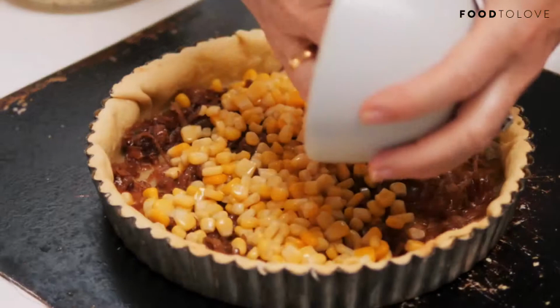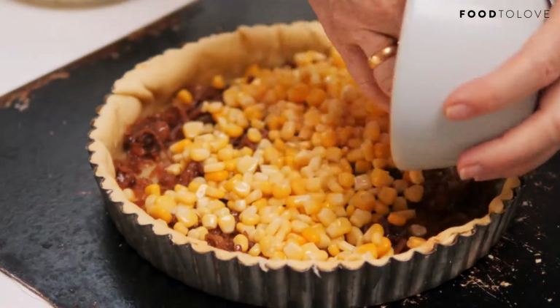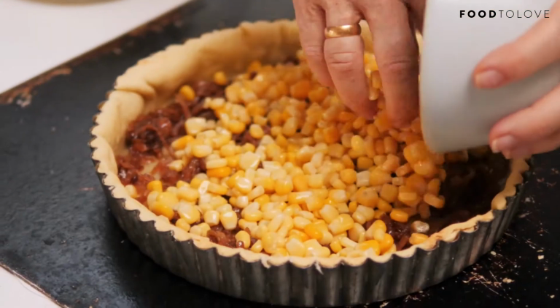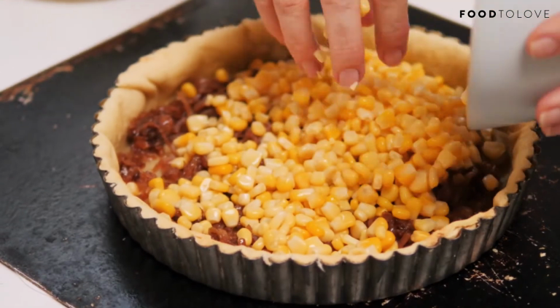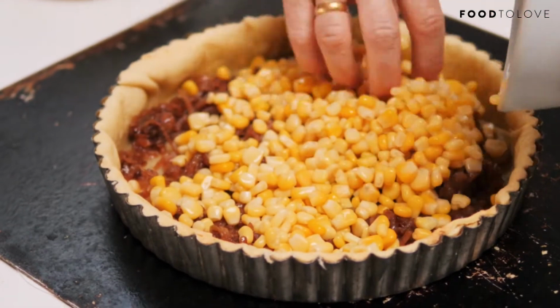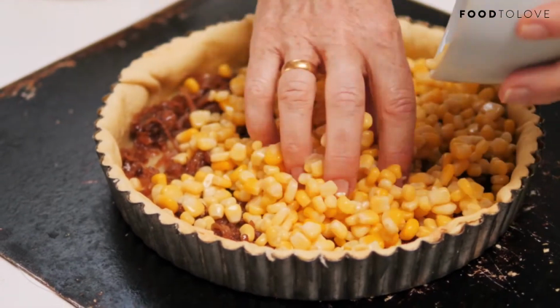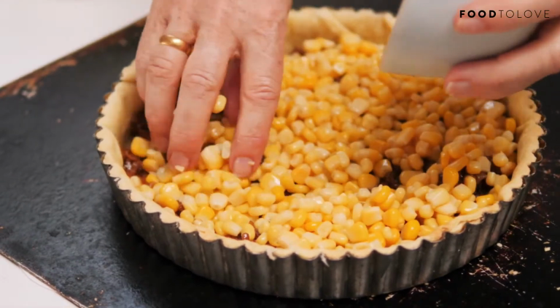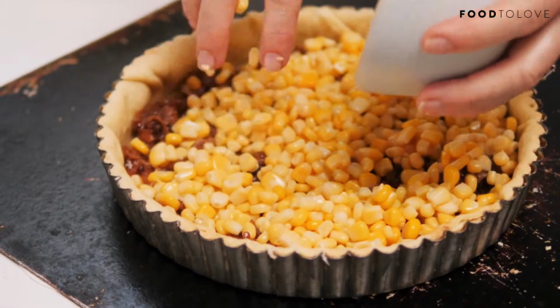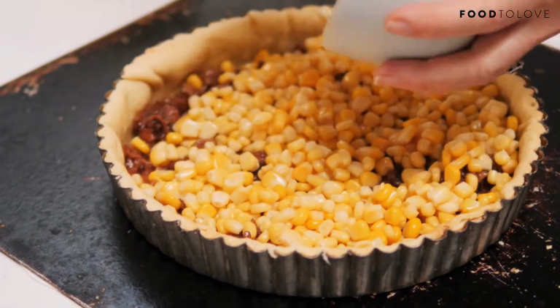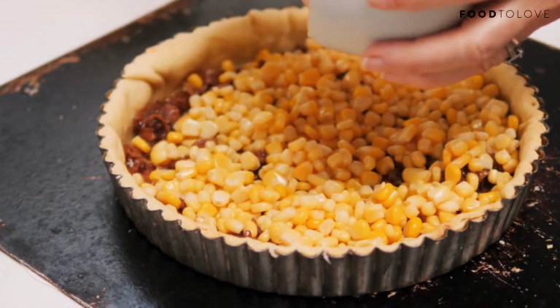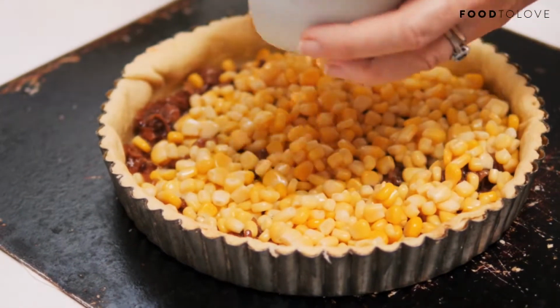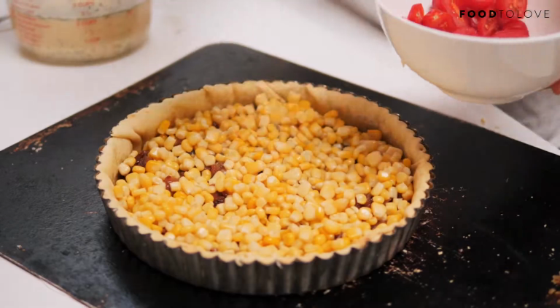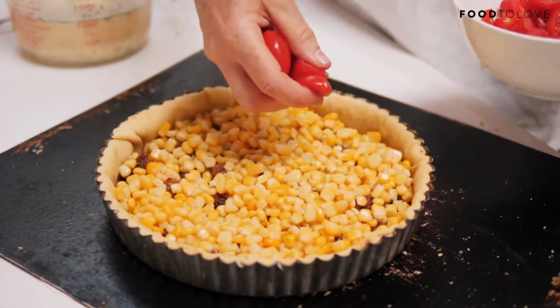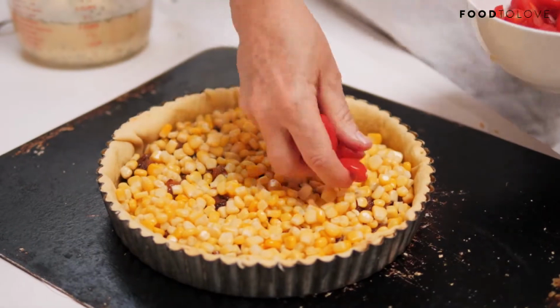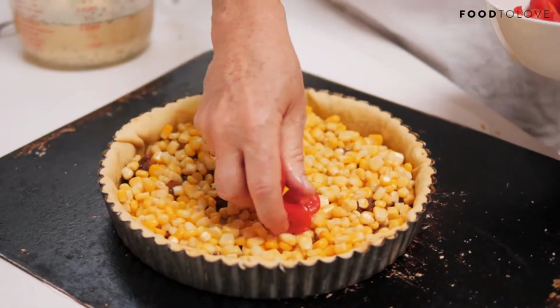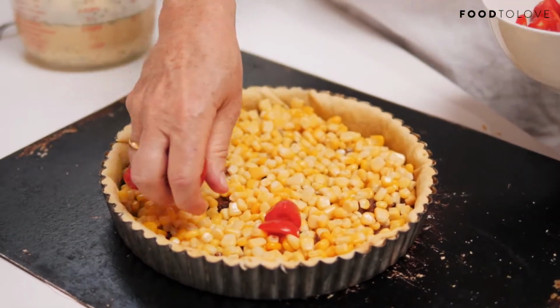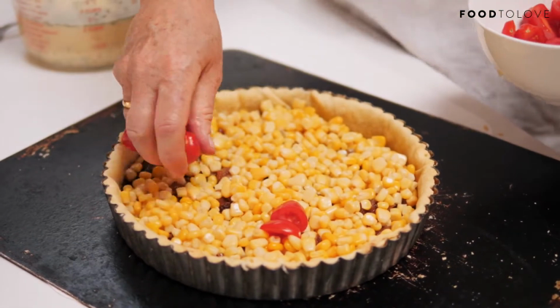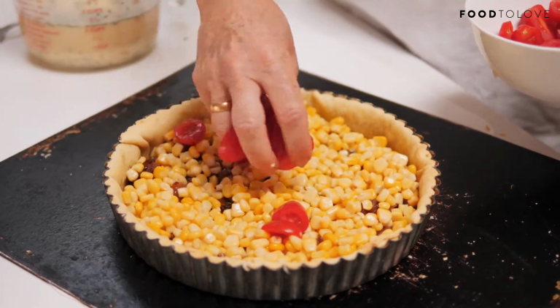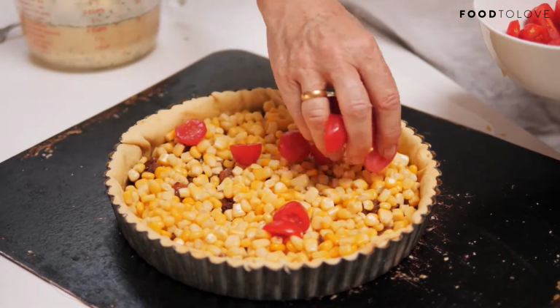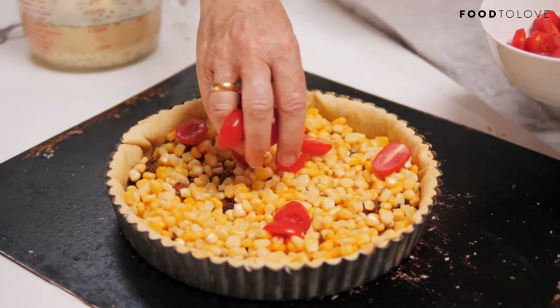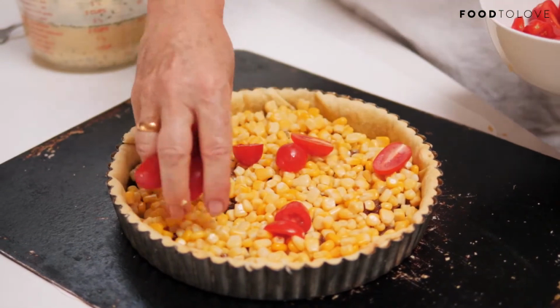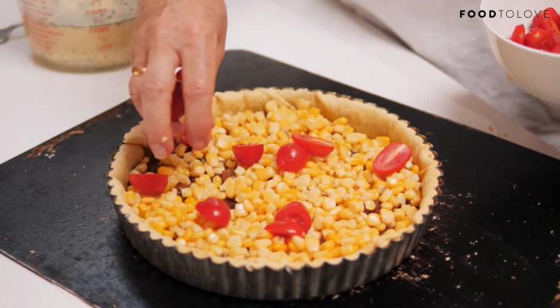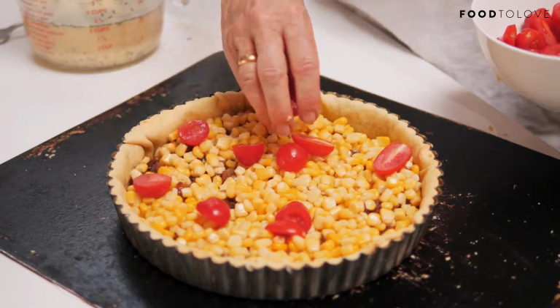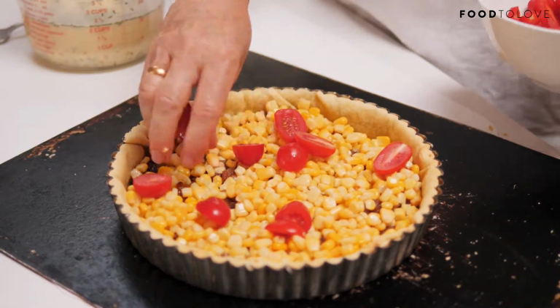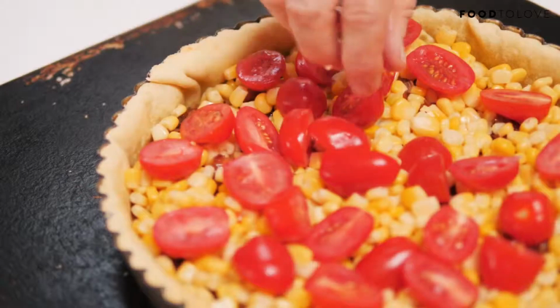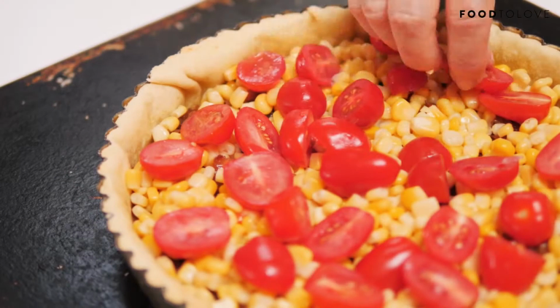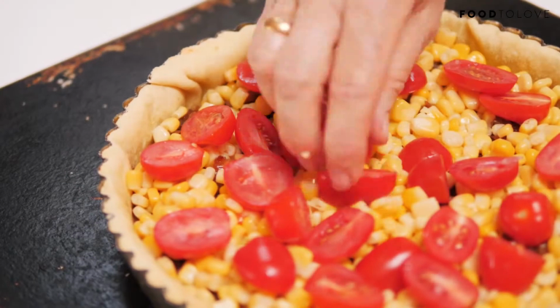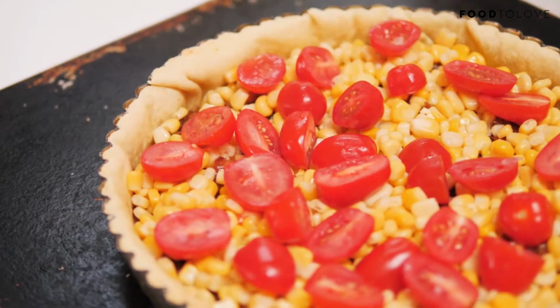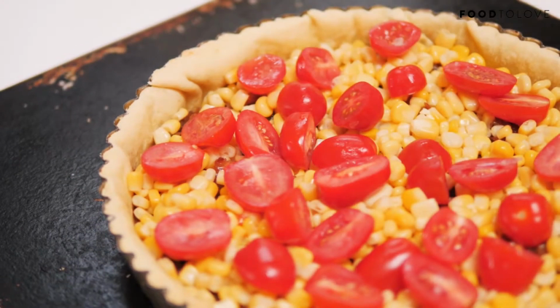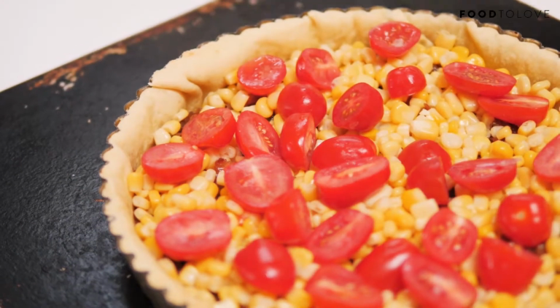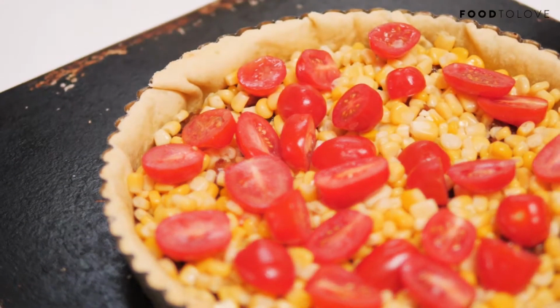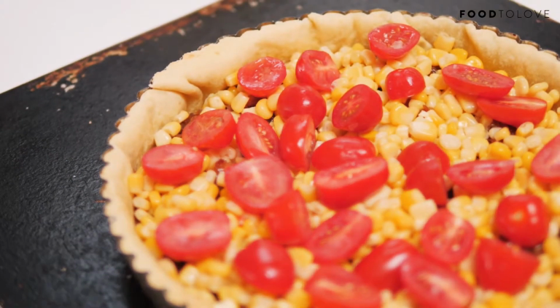Nothing too weird and wonderful in this one. I'm throwing in some tomatoes as well — I'm just using little cherry tomatoes.